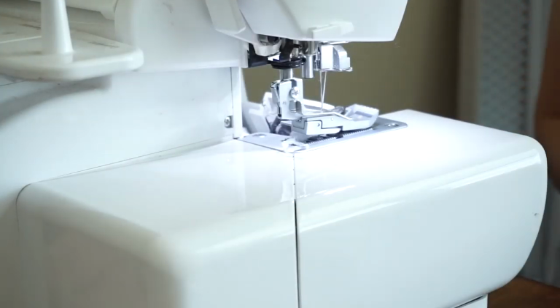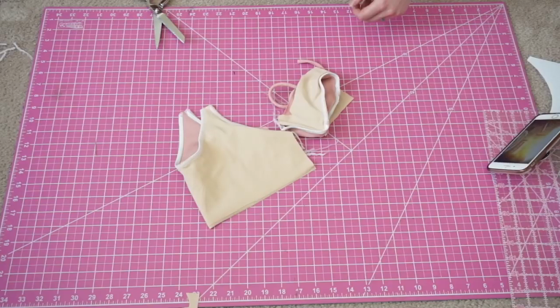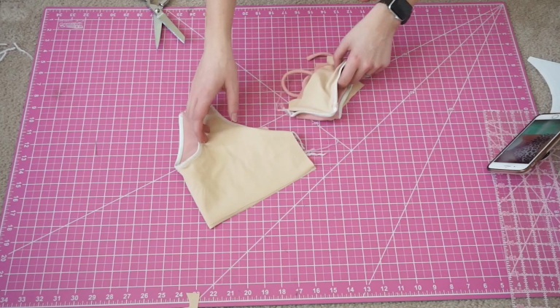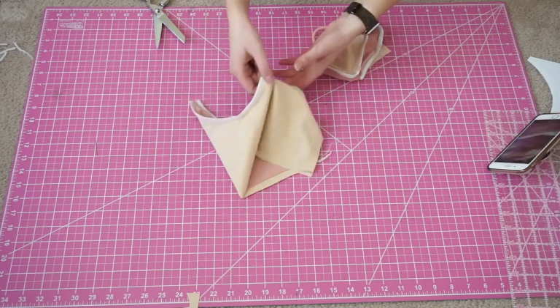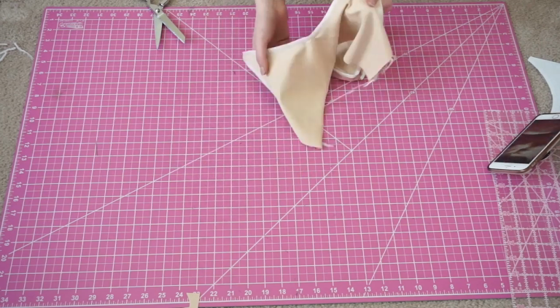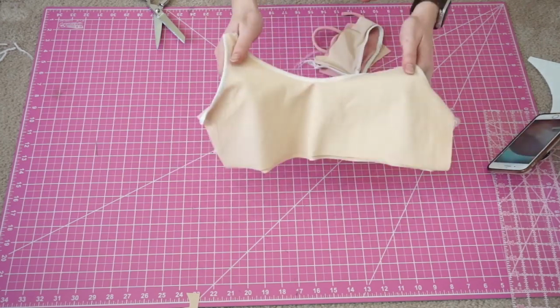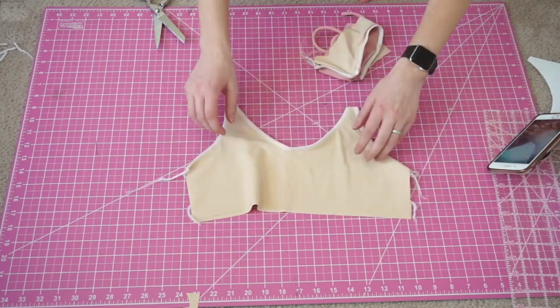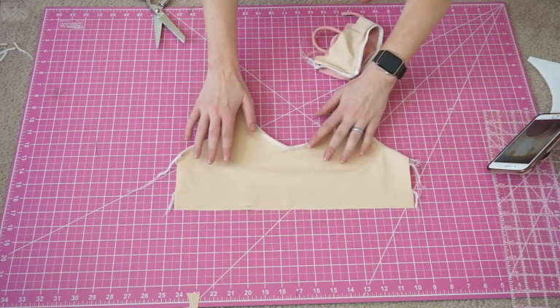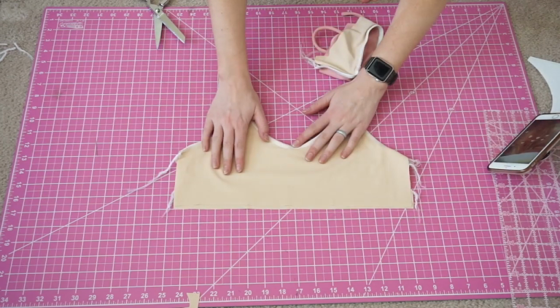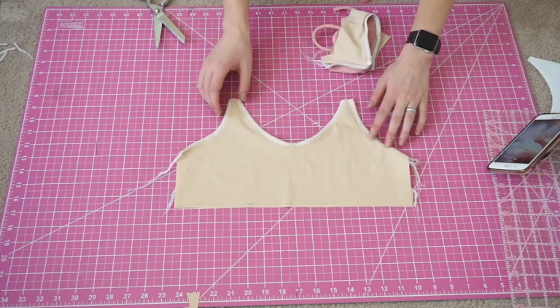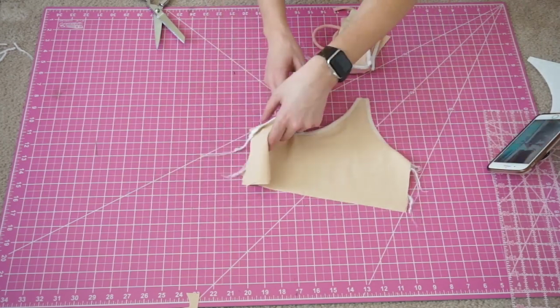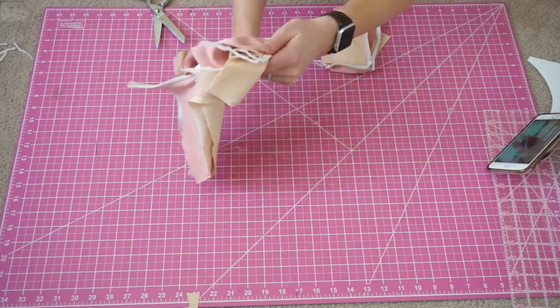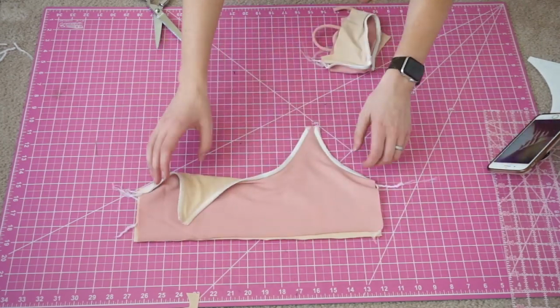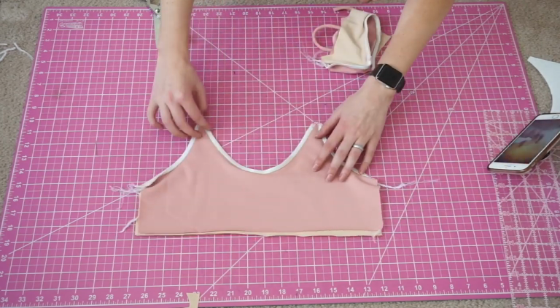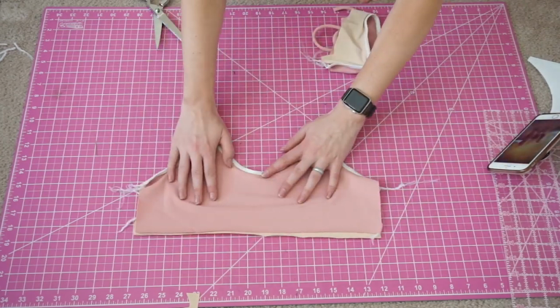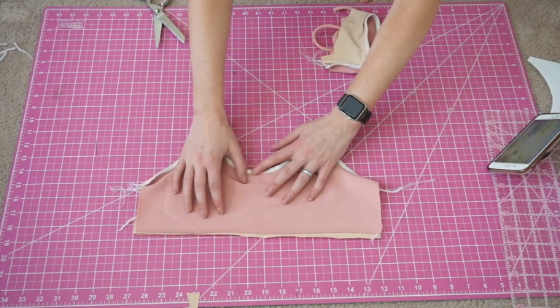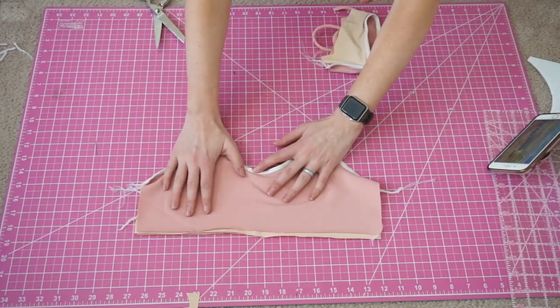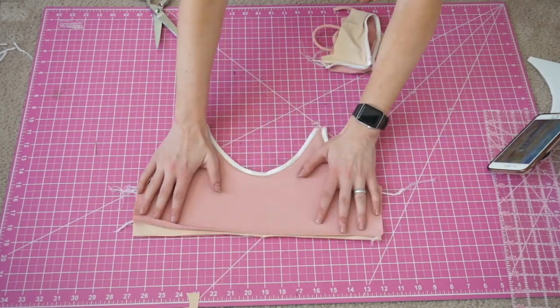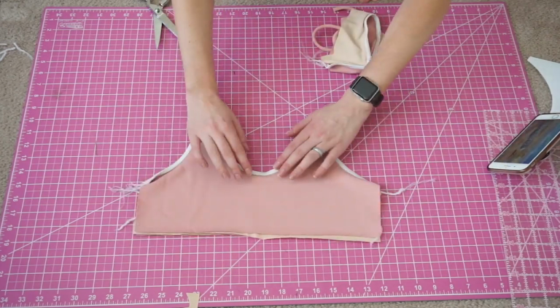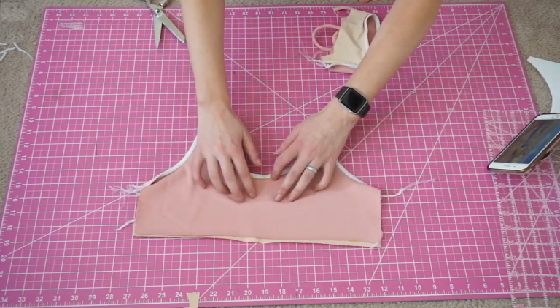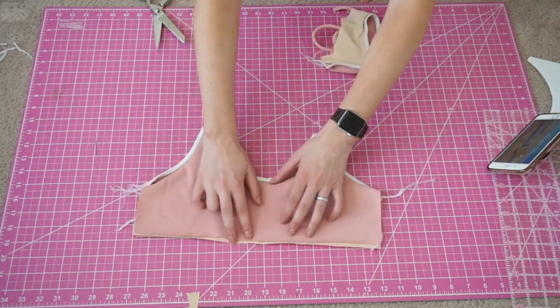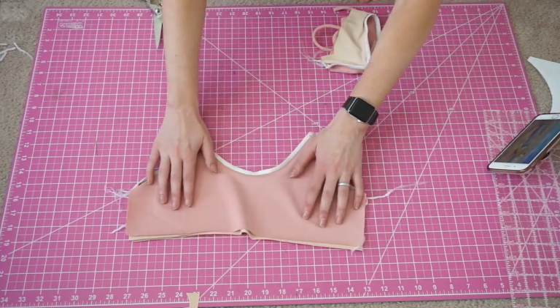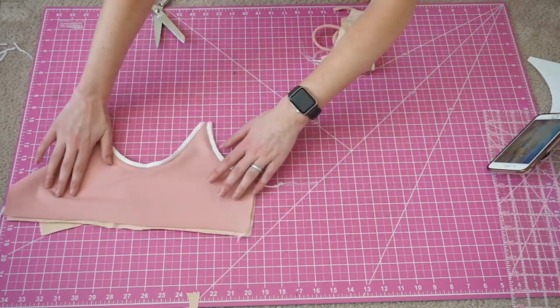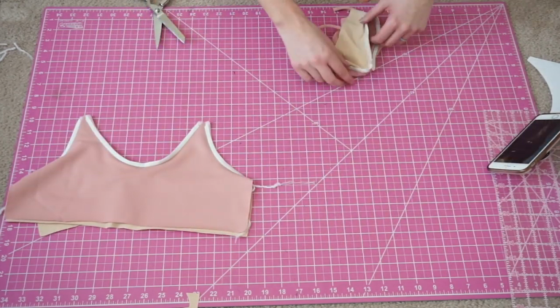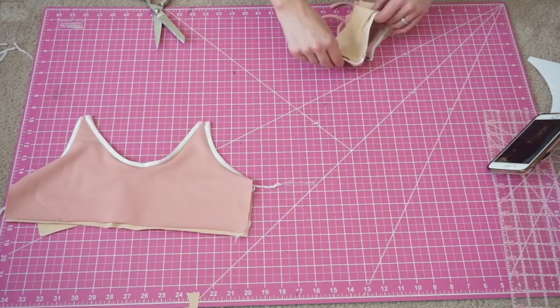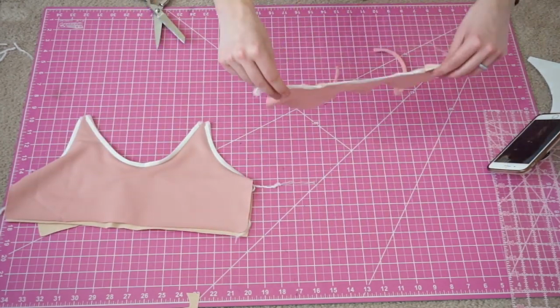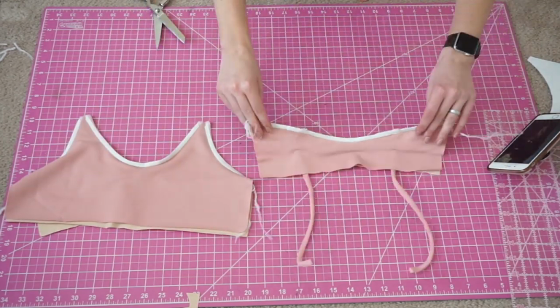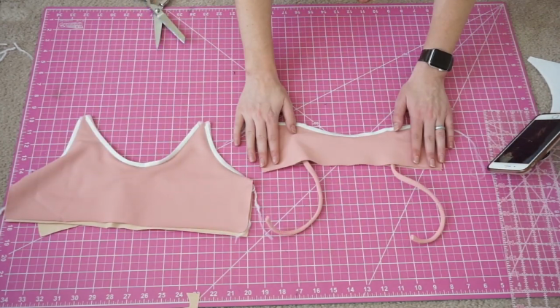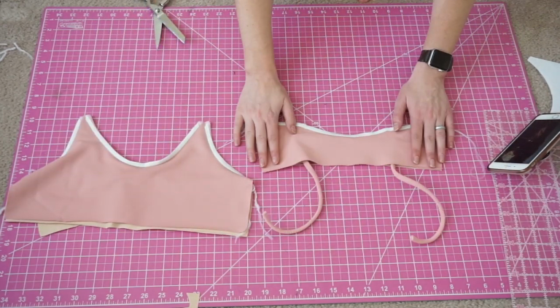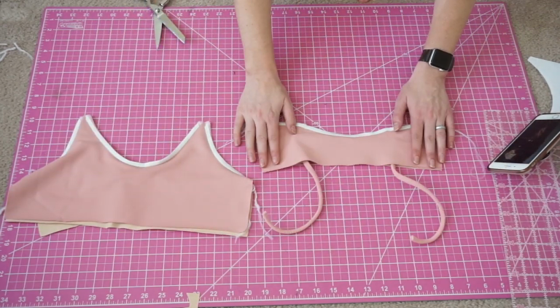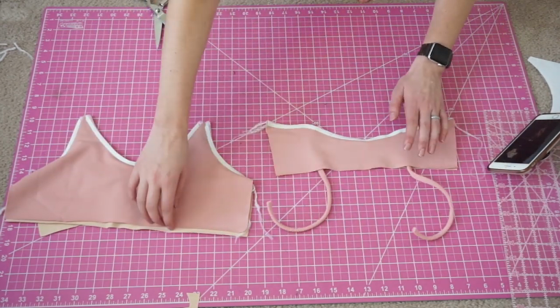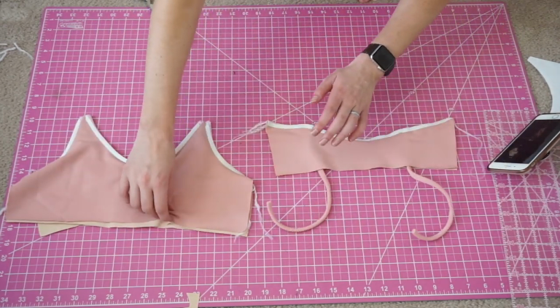Now flip both pieces to the right side and complete both straps just like last time.